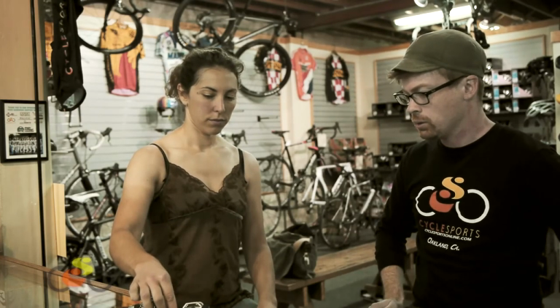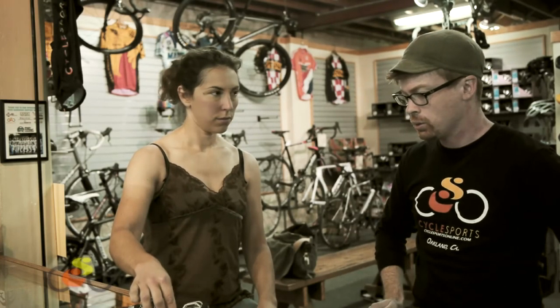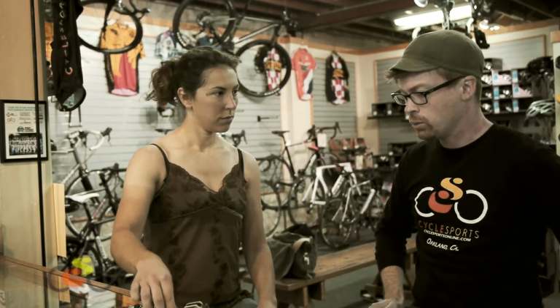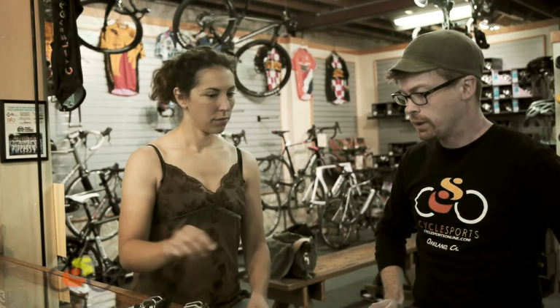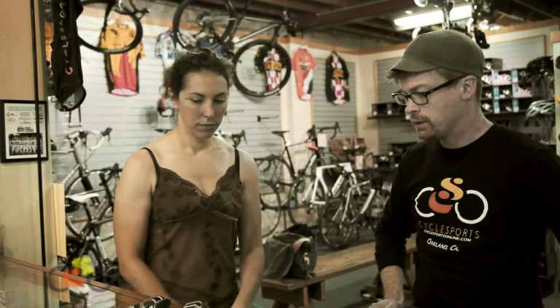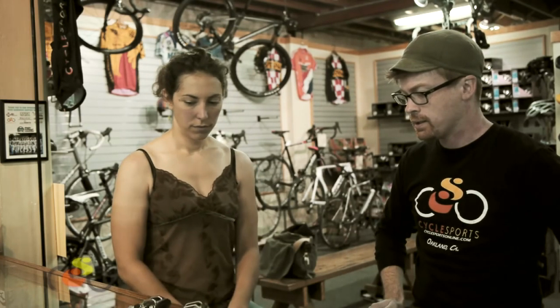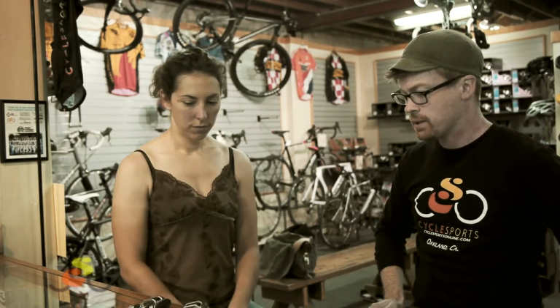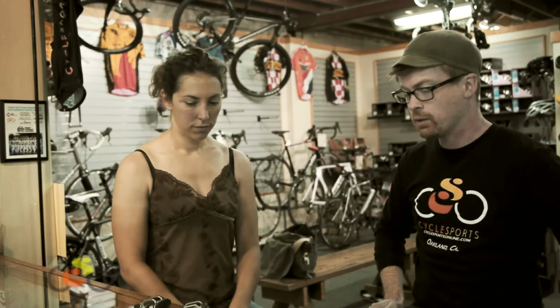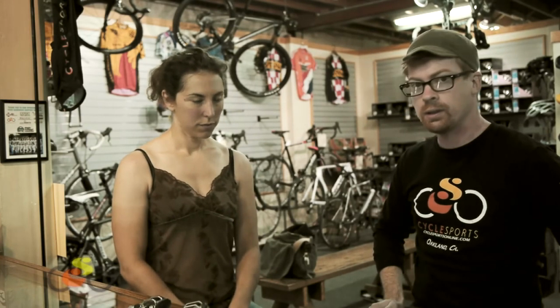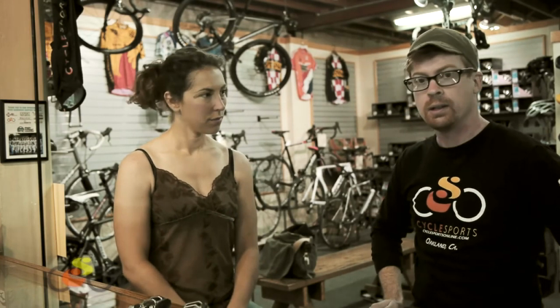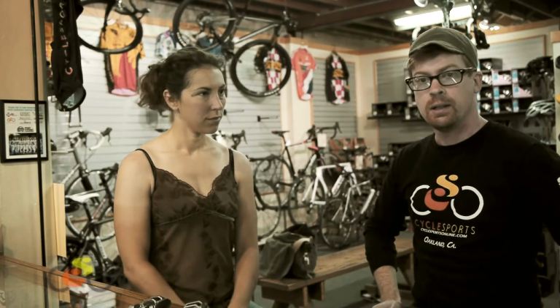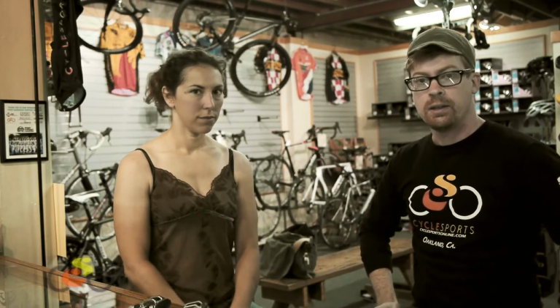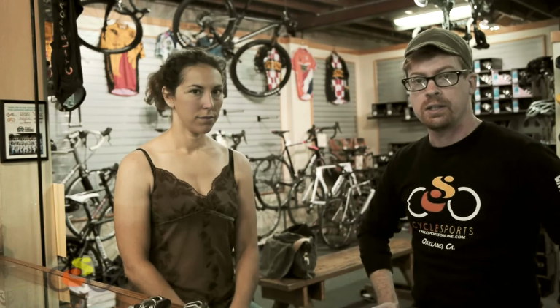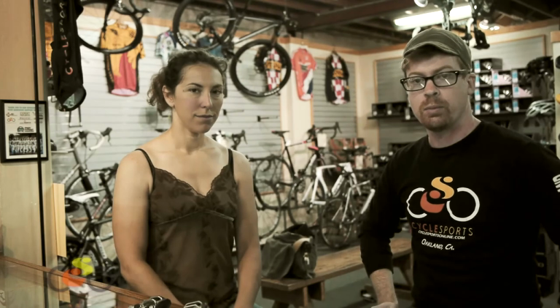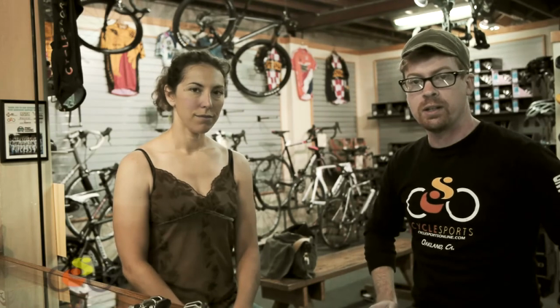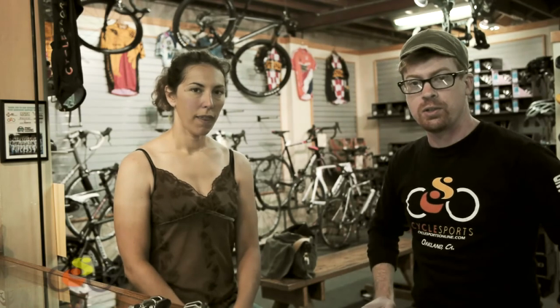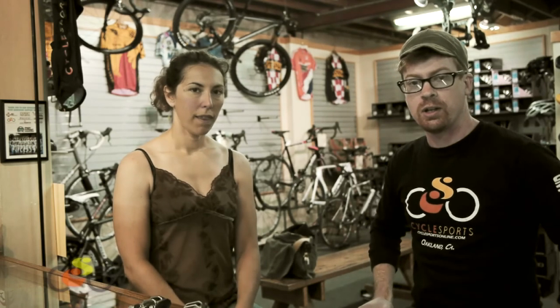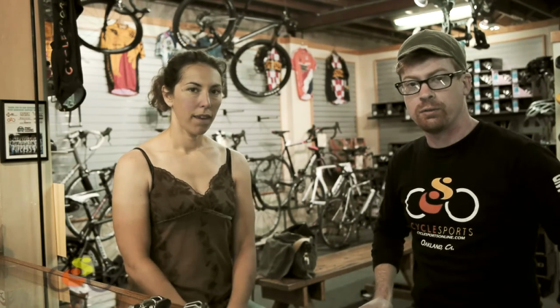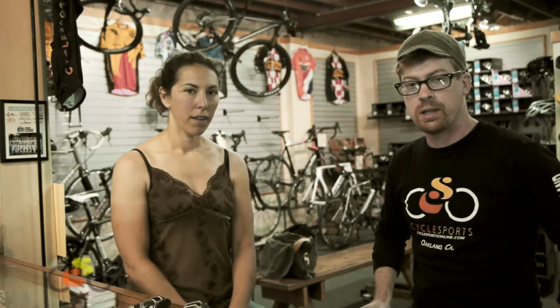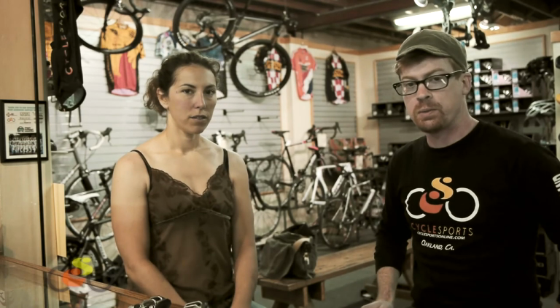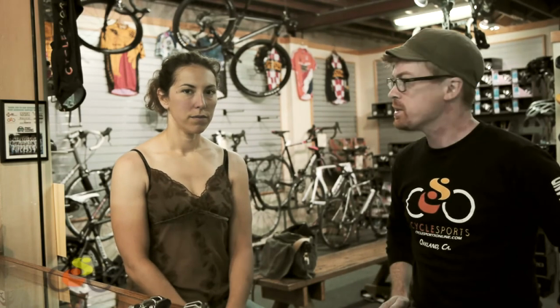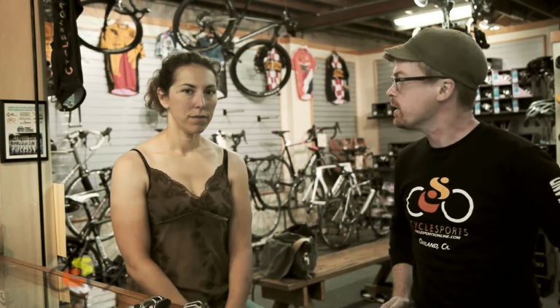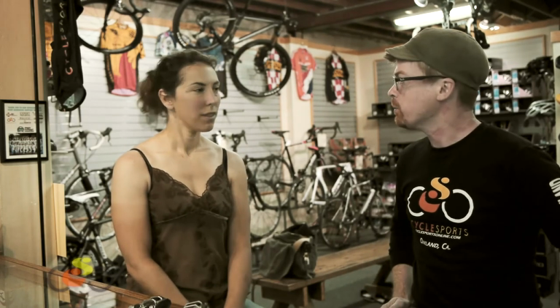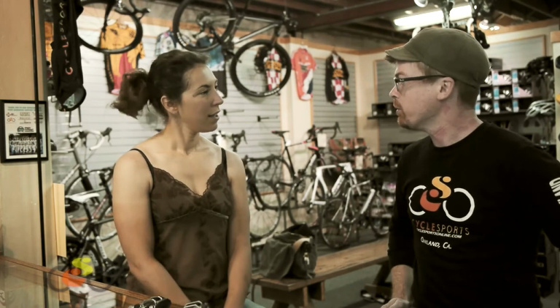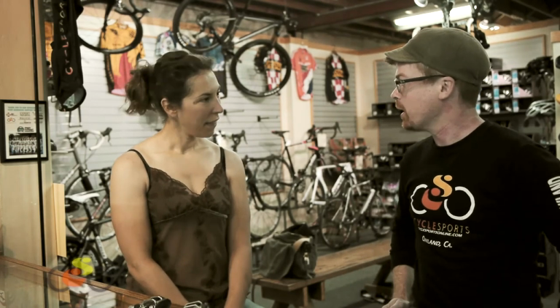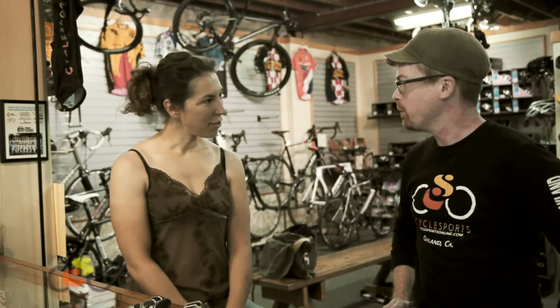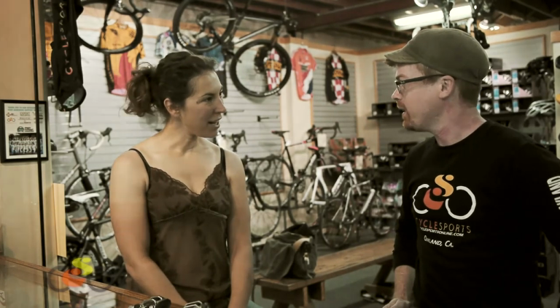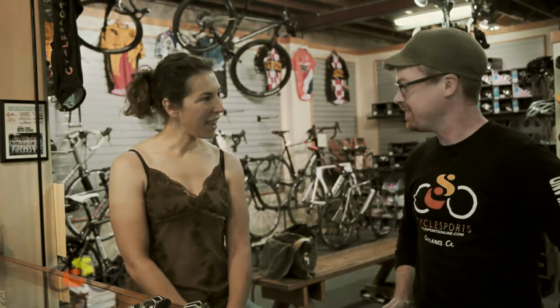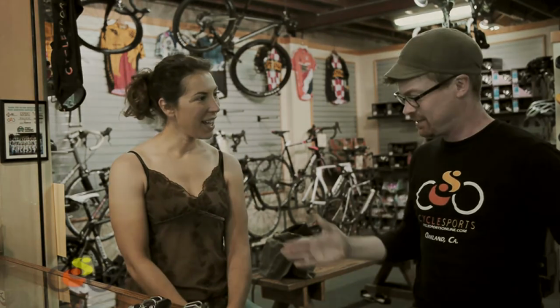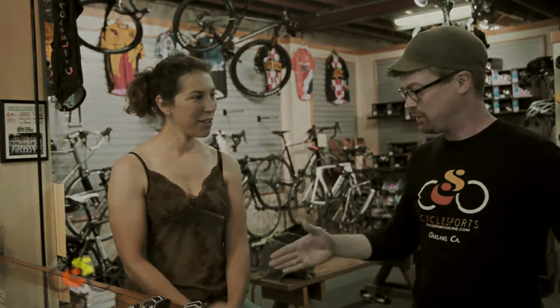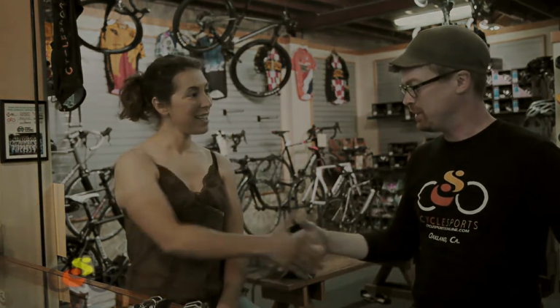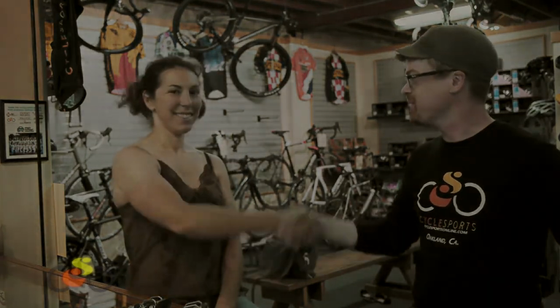Well, I think that takes care of it. Thanks everybody, this is Jonathan for Cycle Sports. Thank you, Mary, for coming by. Thank you, Jonathan. Have a good day. You too.